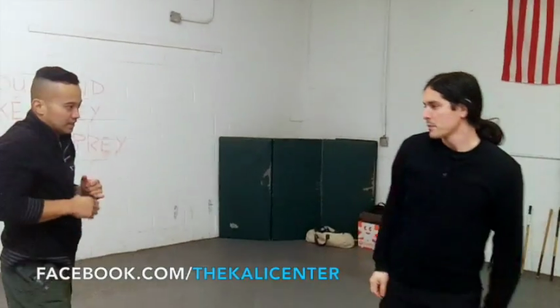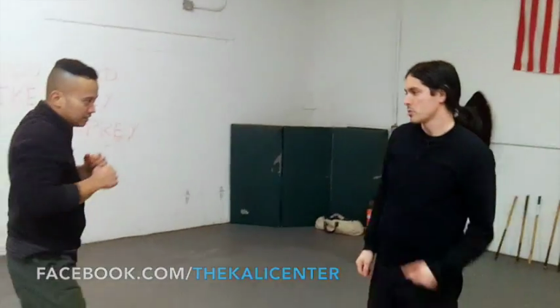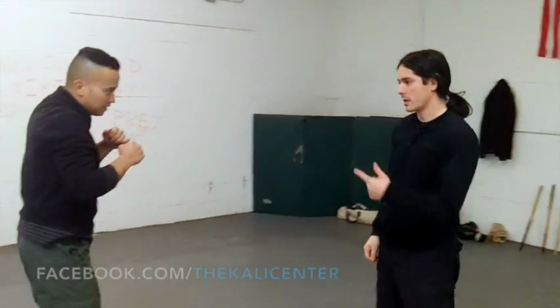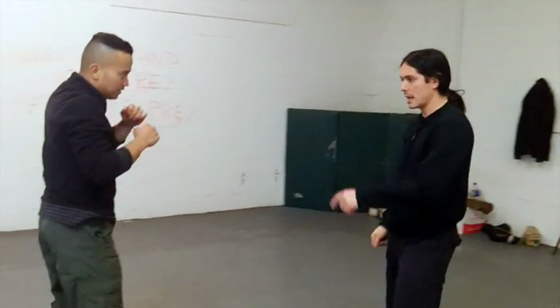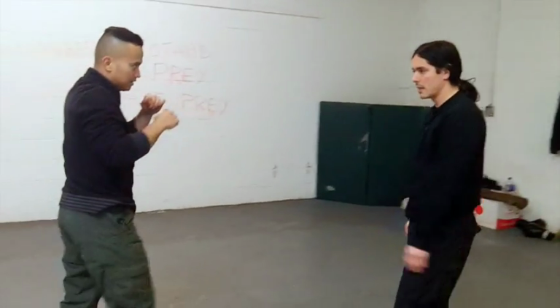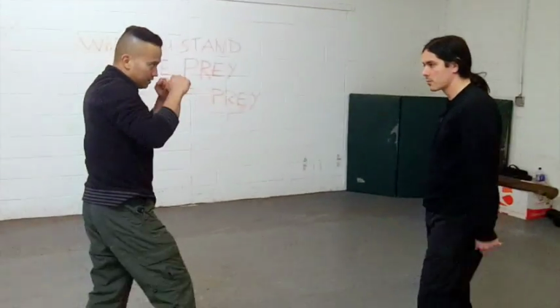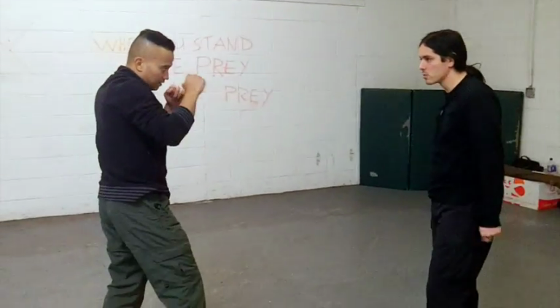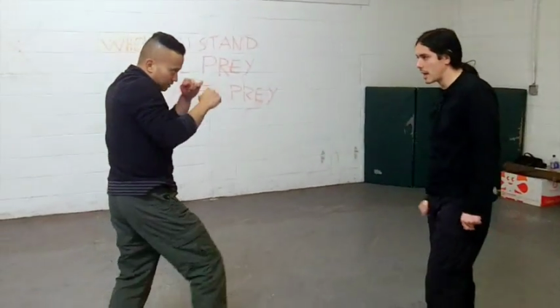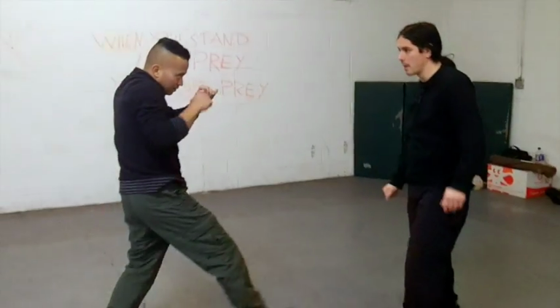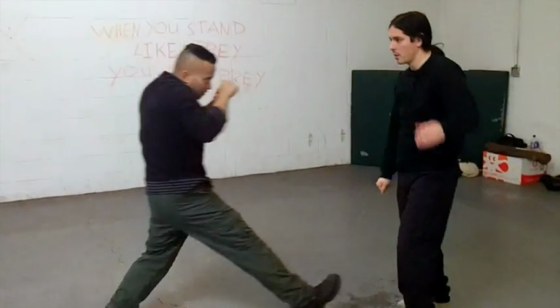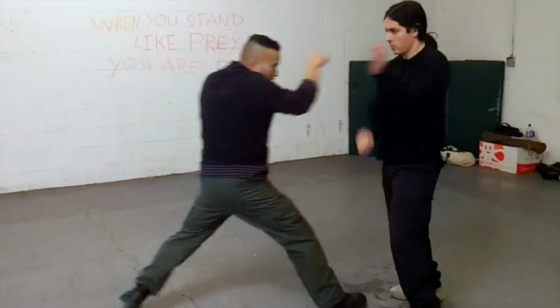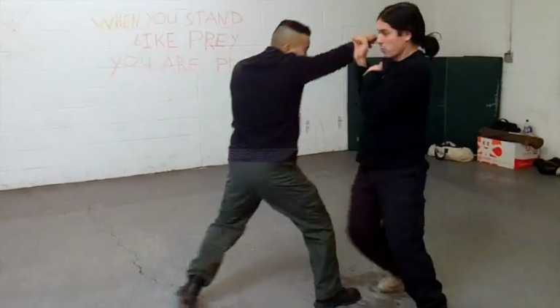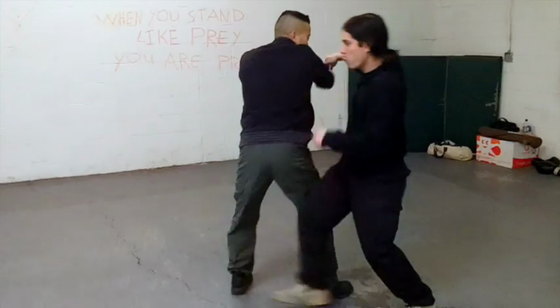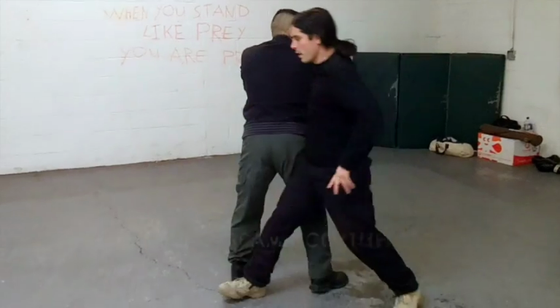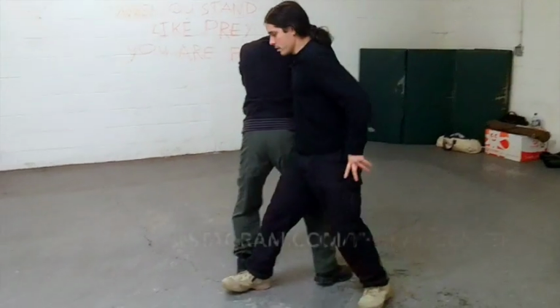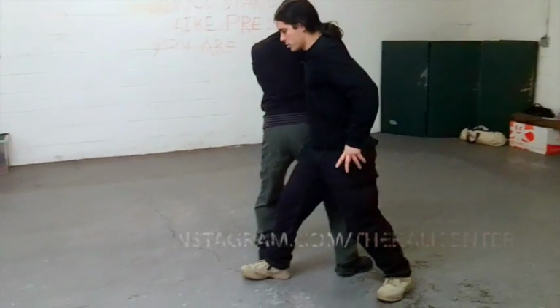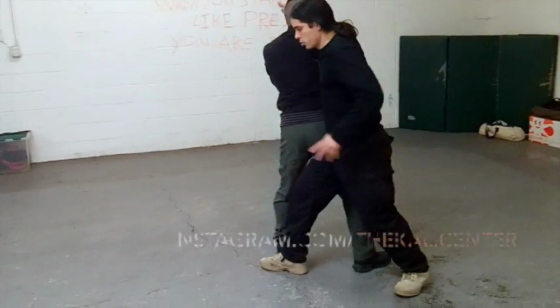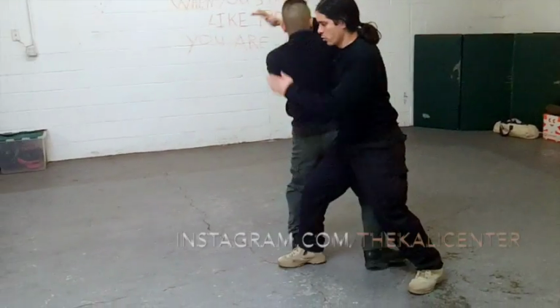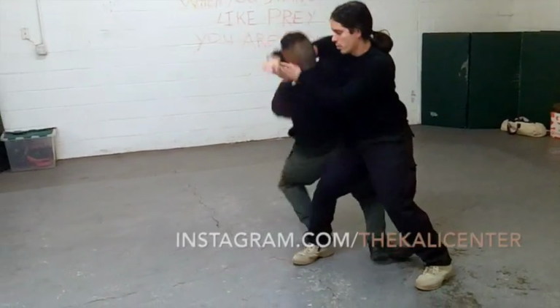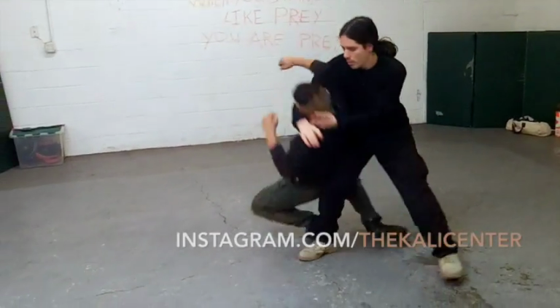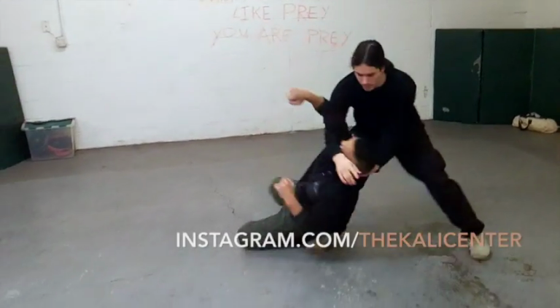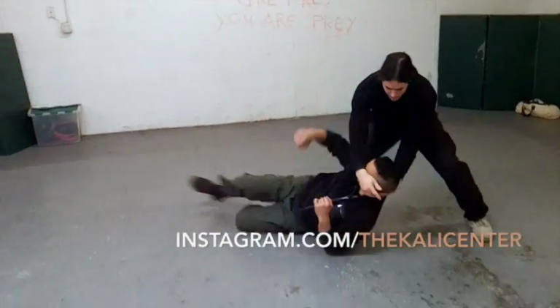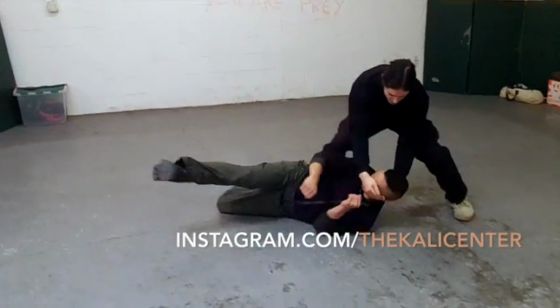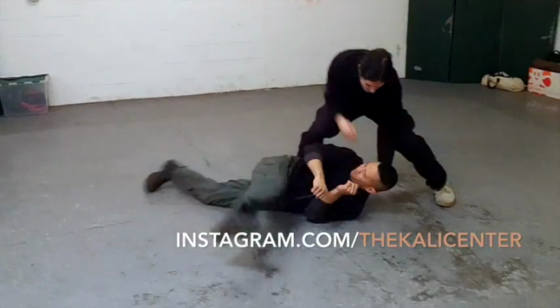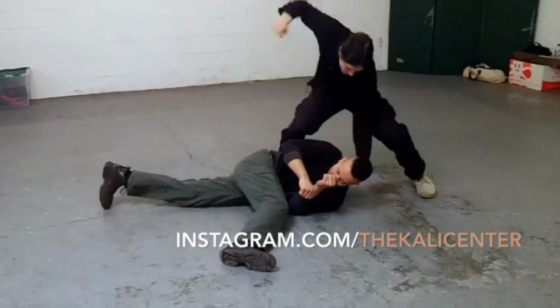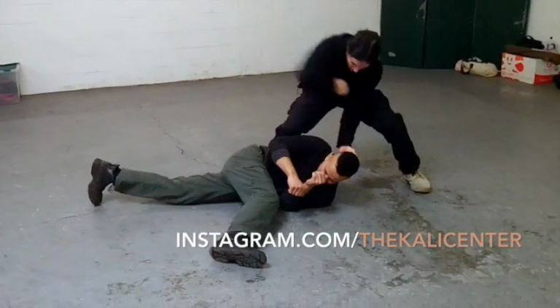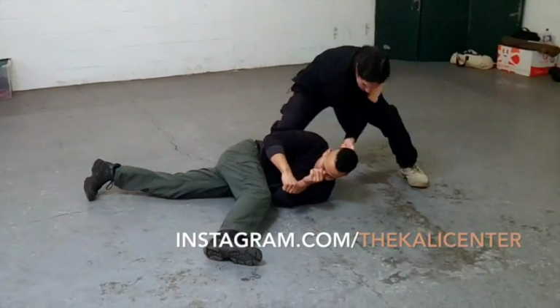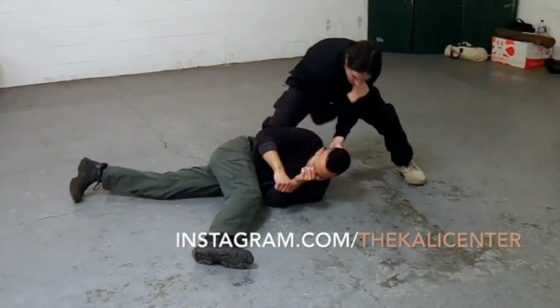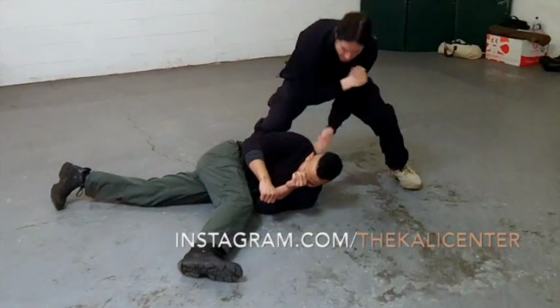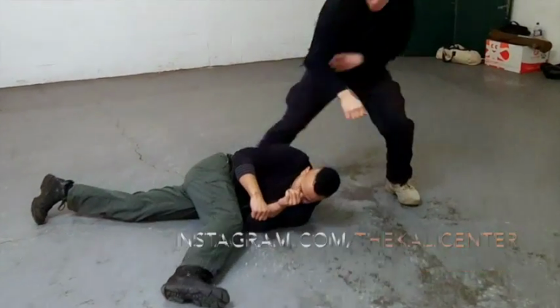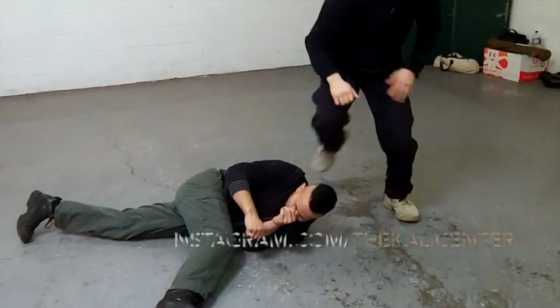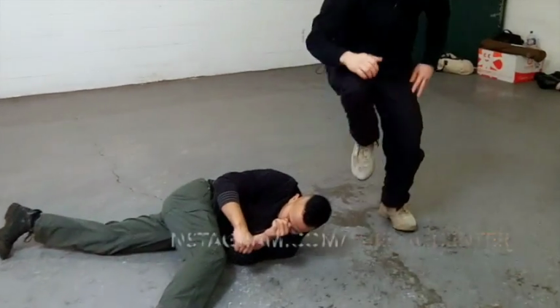So again, he throws that — one, two — bring him in, and here's the strike.